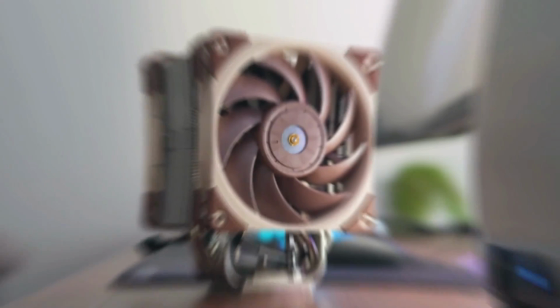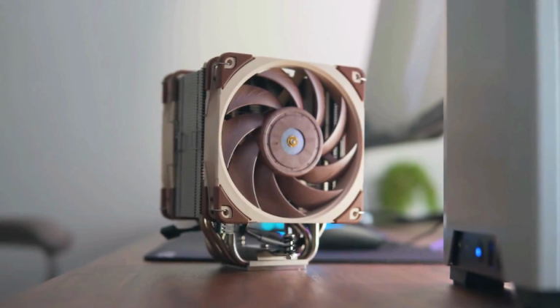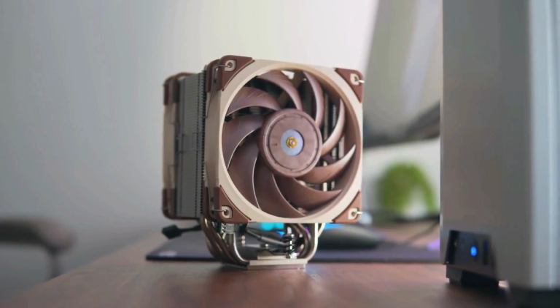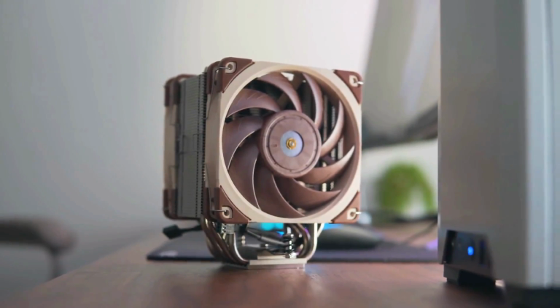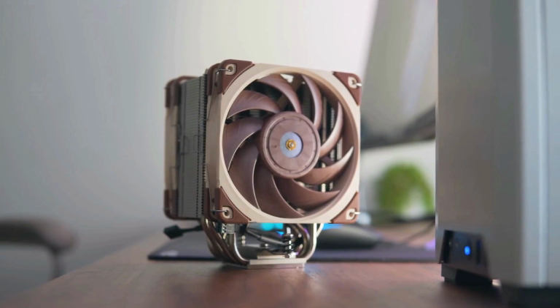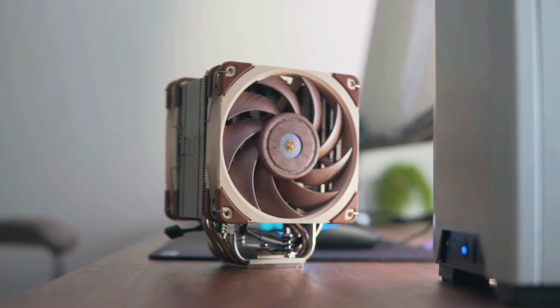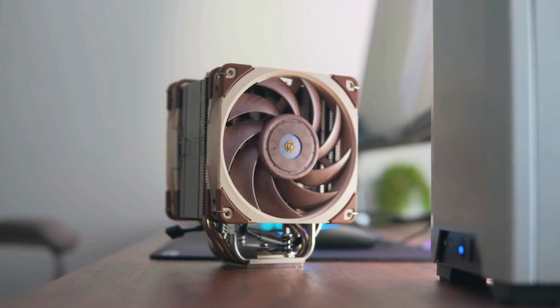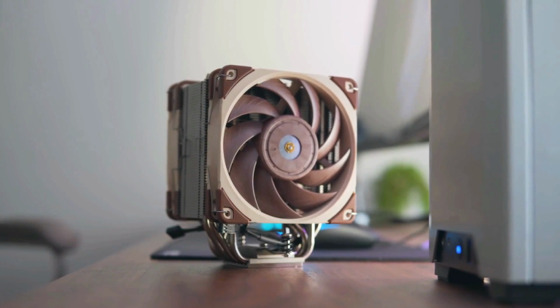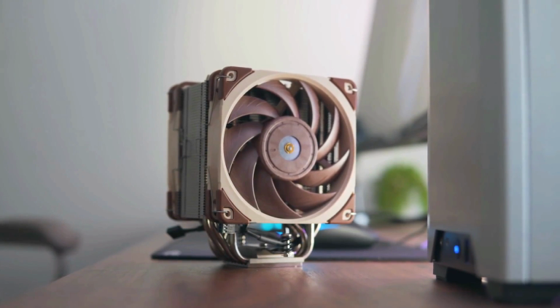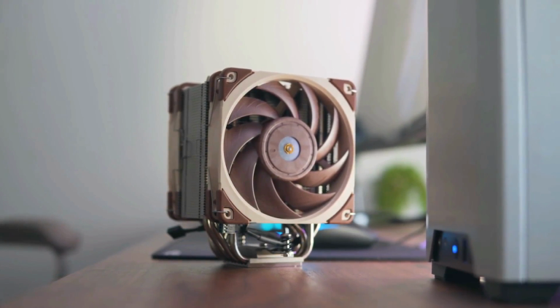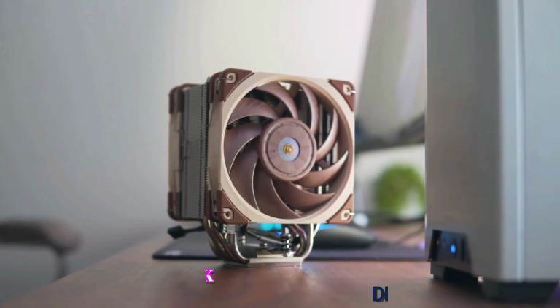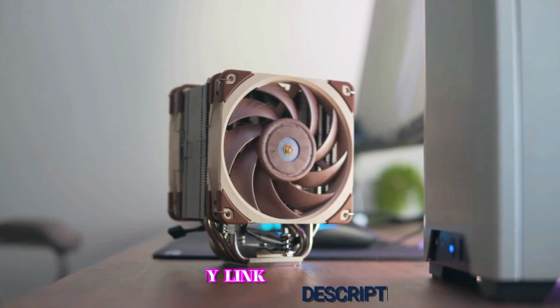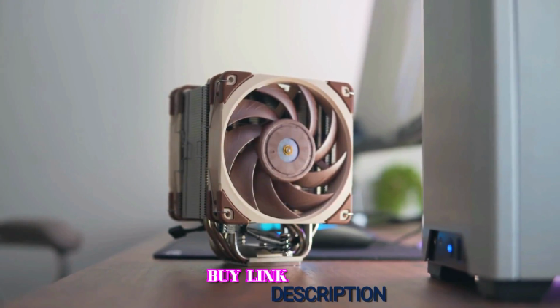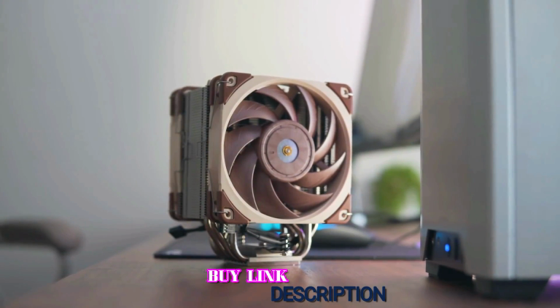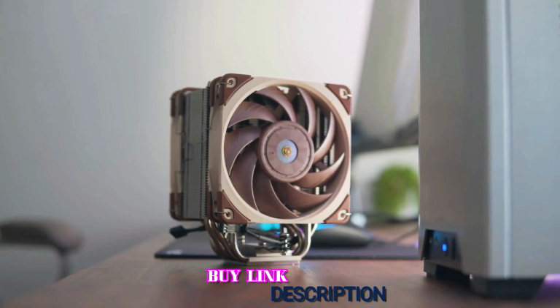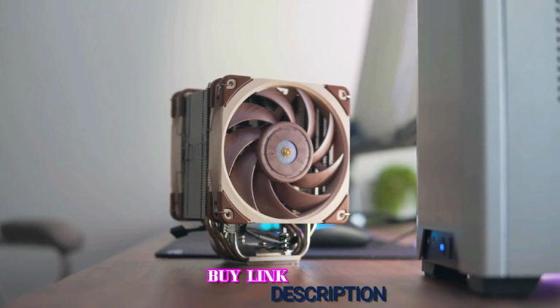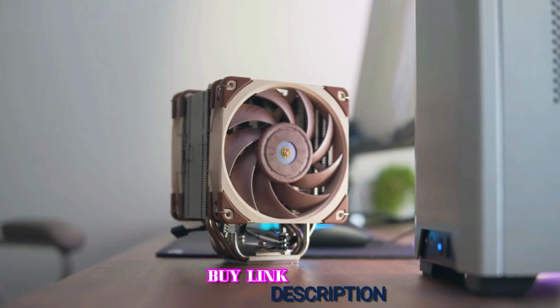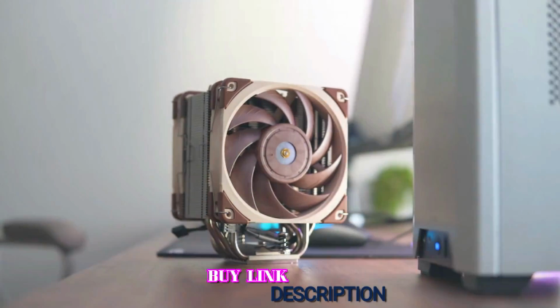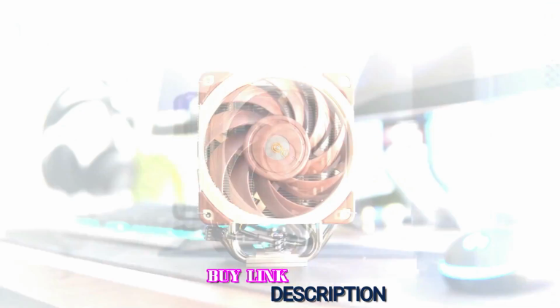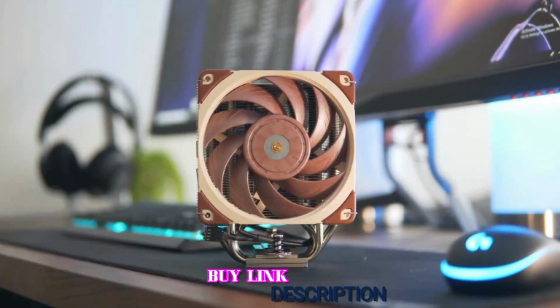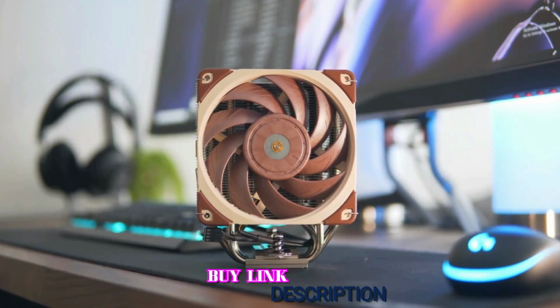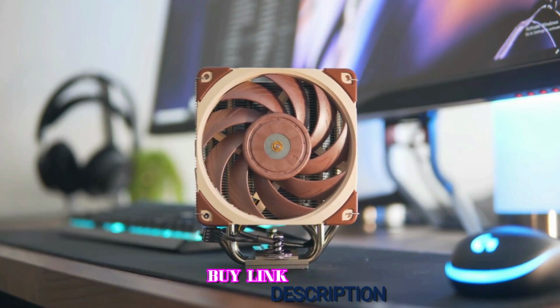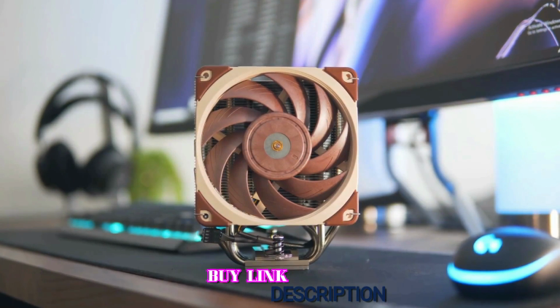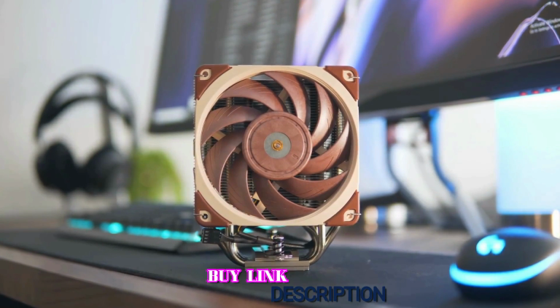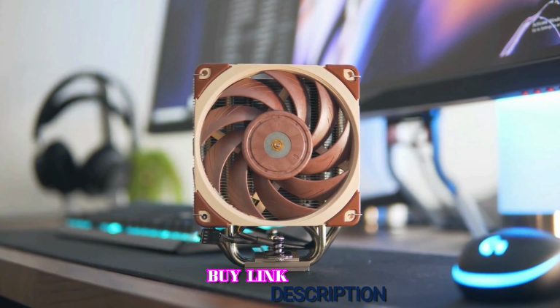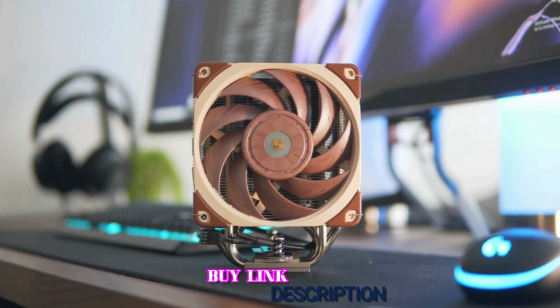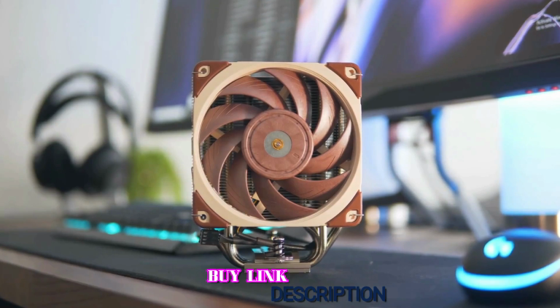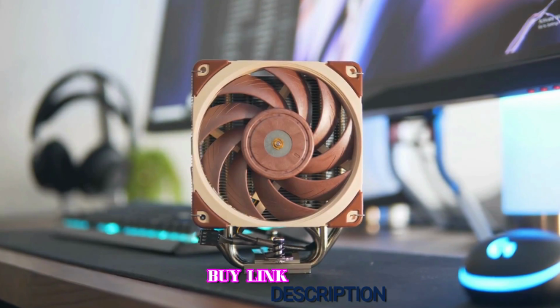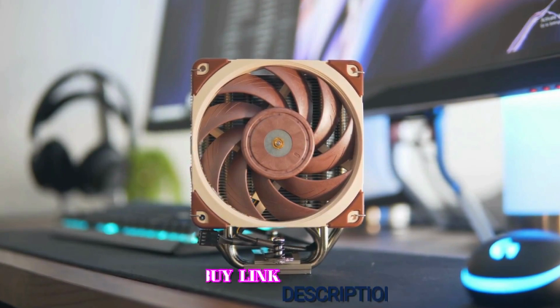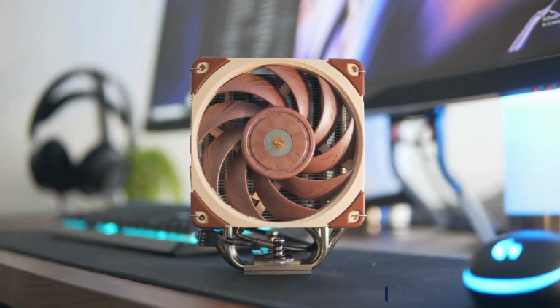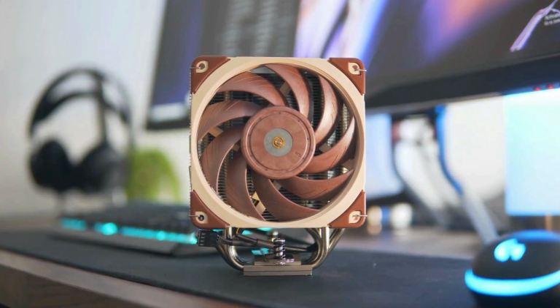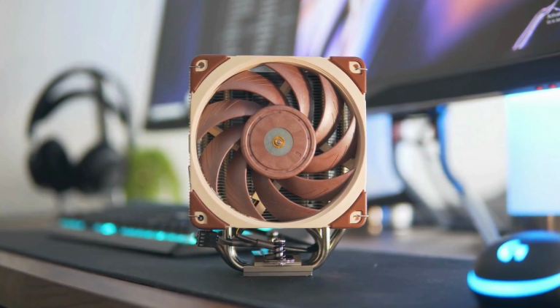In the end, if you're looking for an easy way of making your computer quieter and cooler, then this best air CPU cooler could be just what you're after.